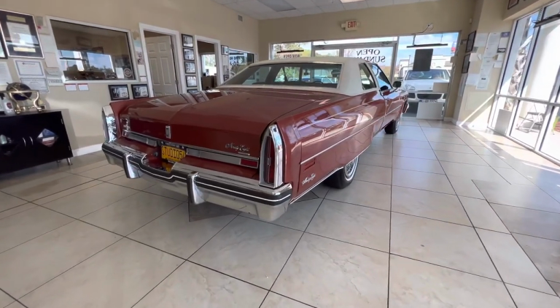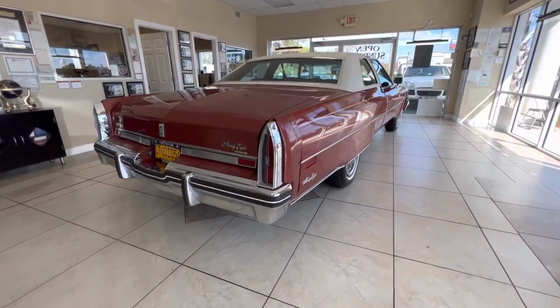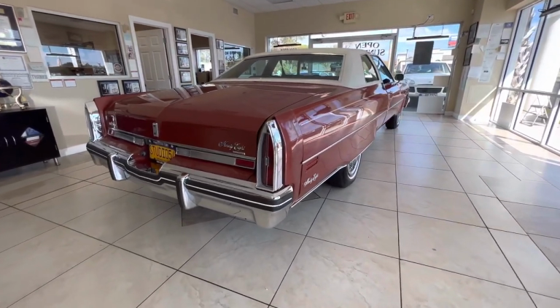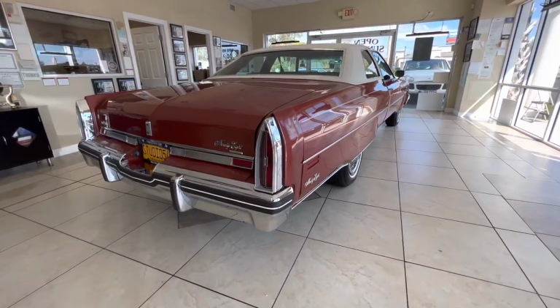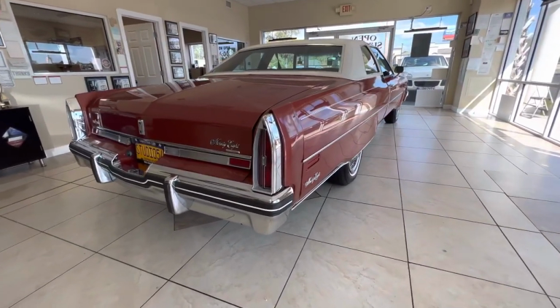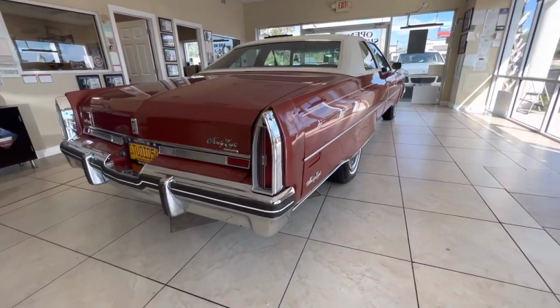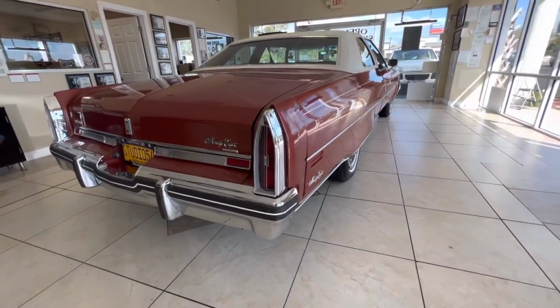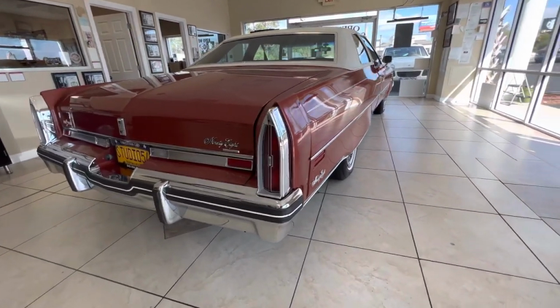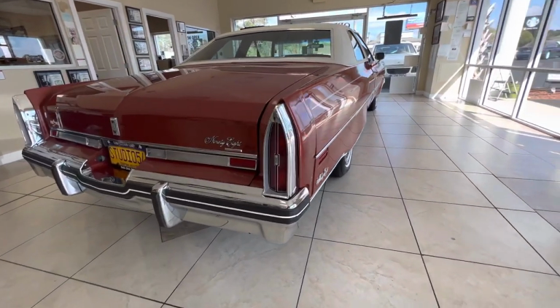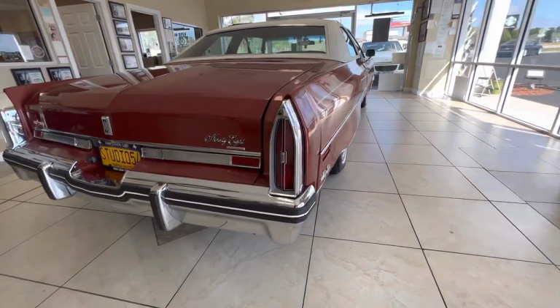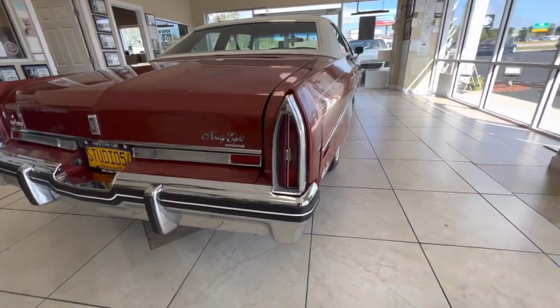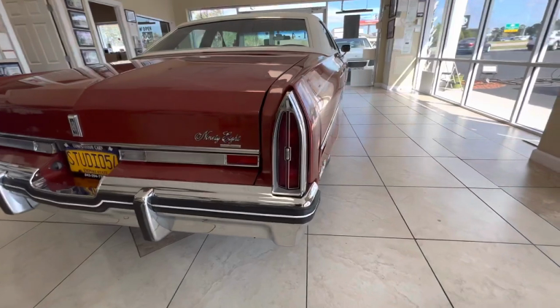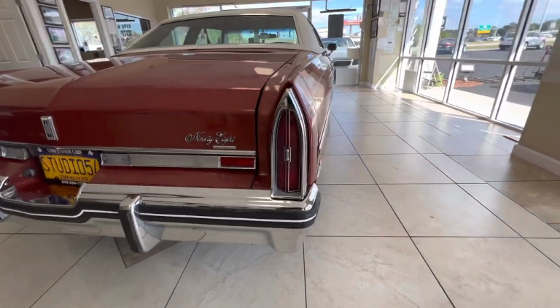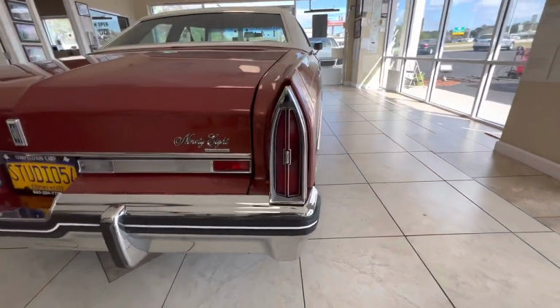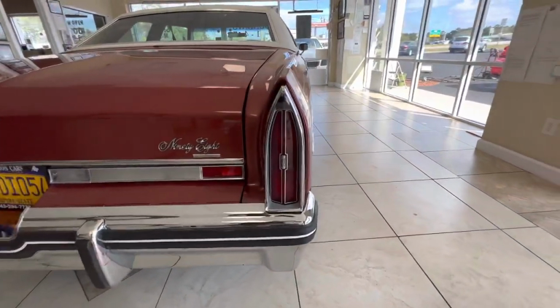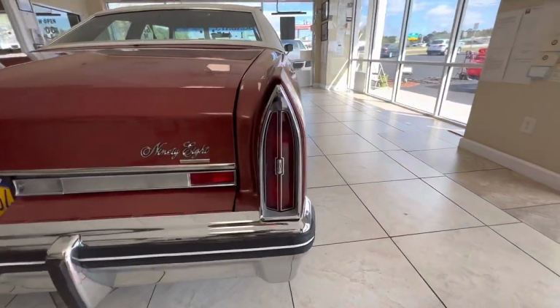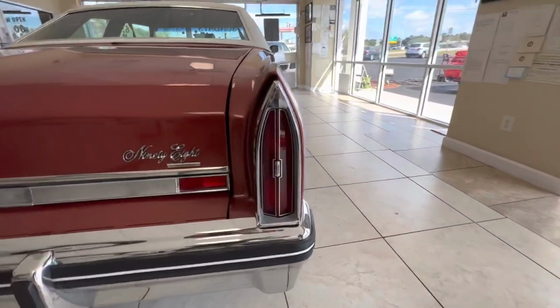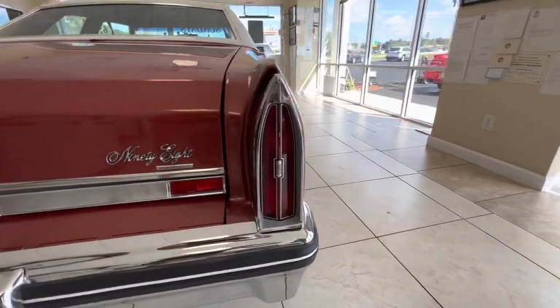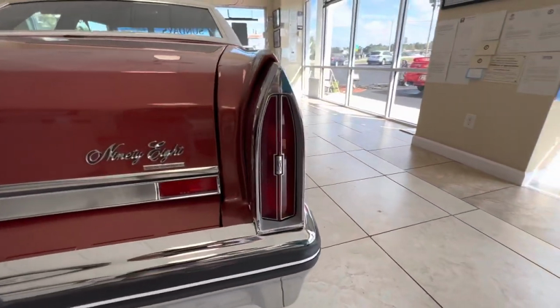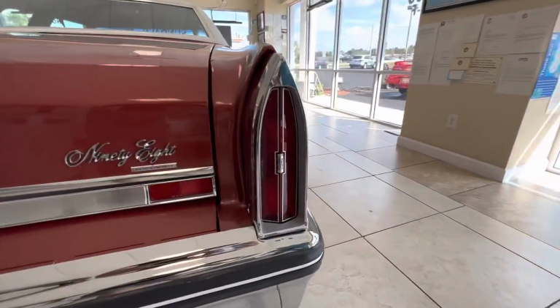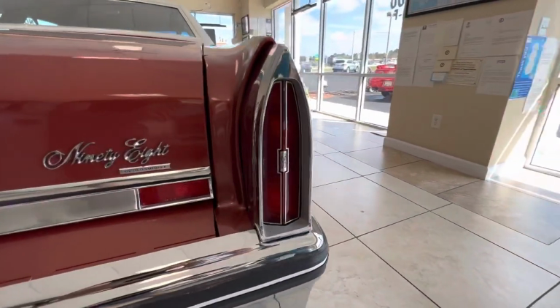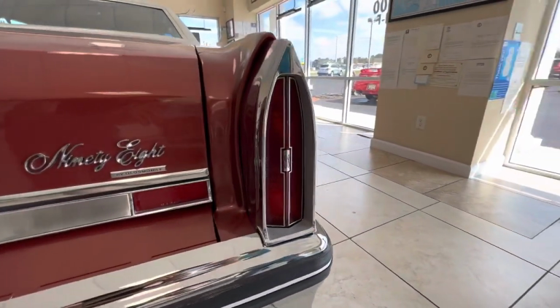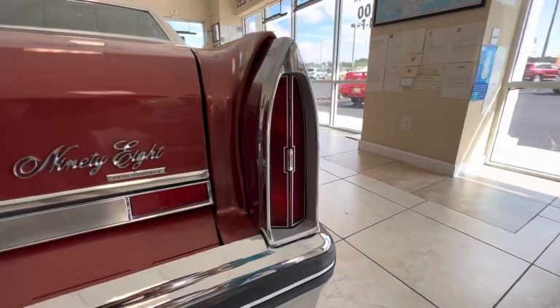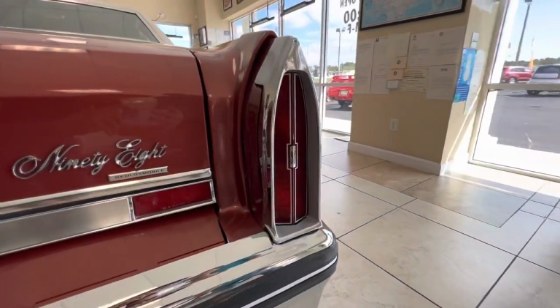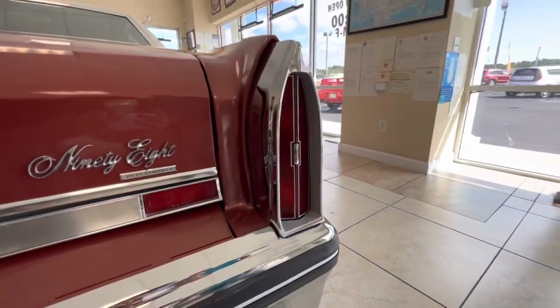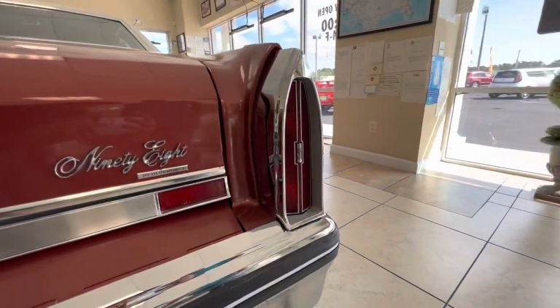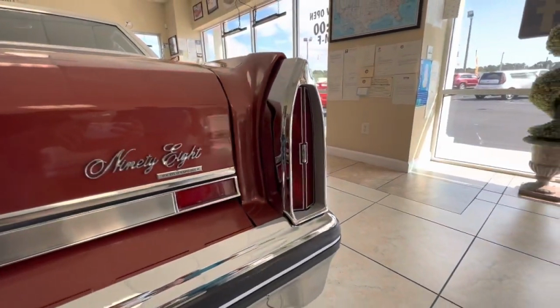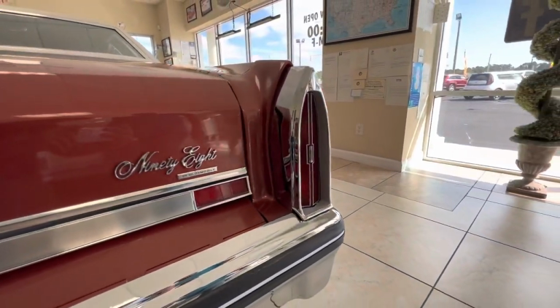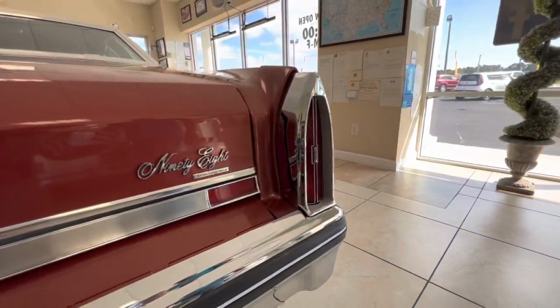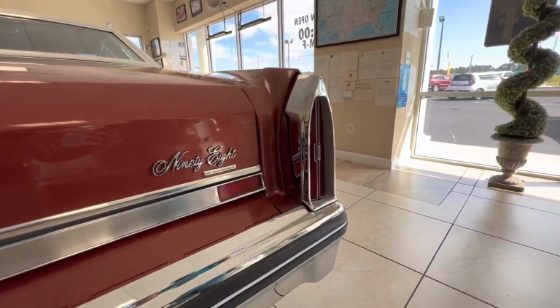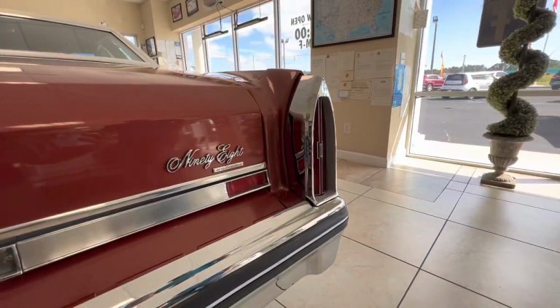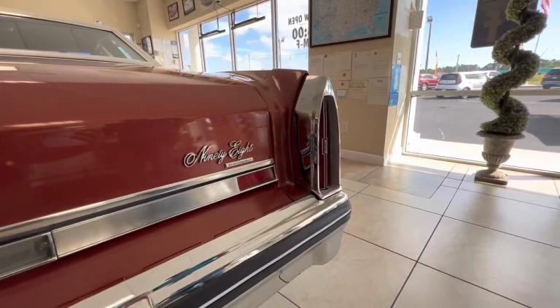Cathedral taillights — all the chrome around those are good. The back bumper is good. All the bright work on the back end of the car is good.